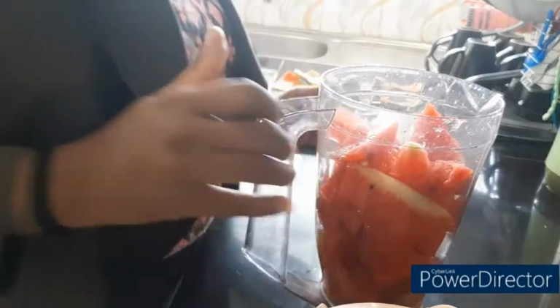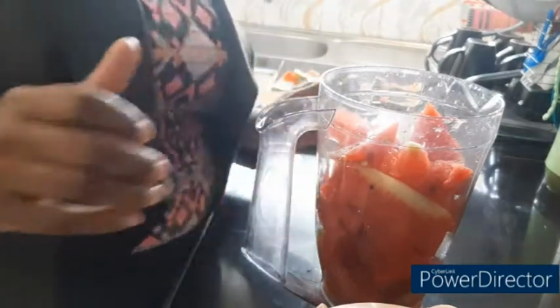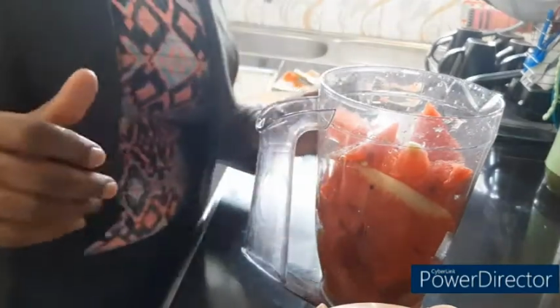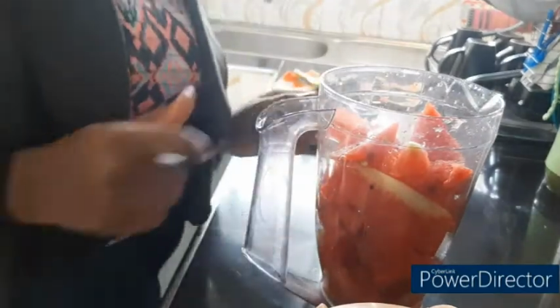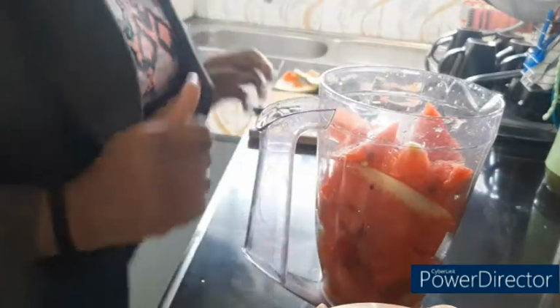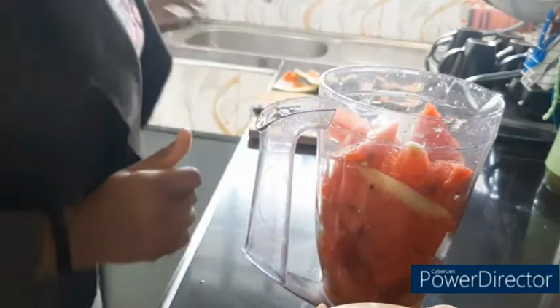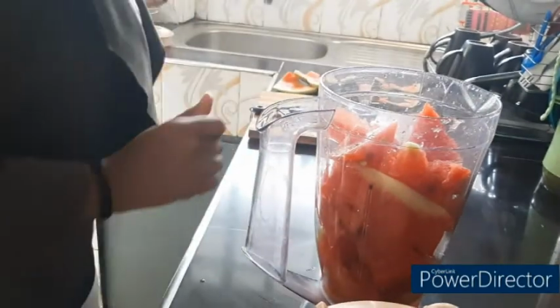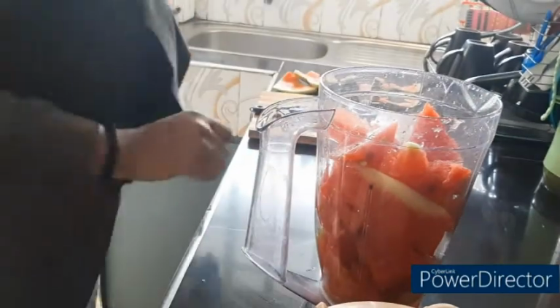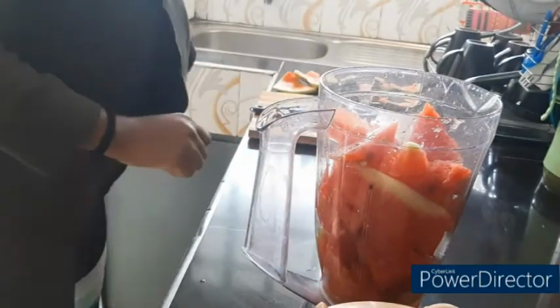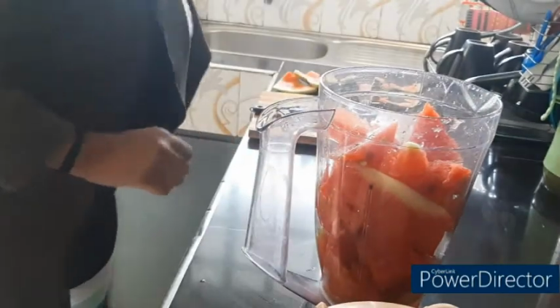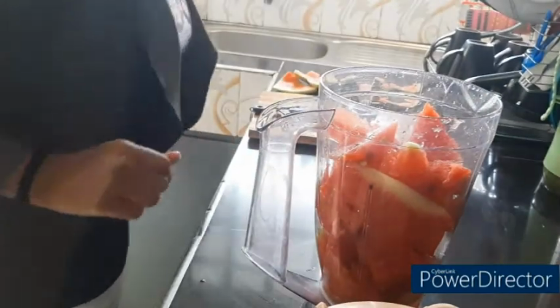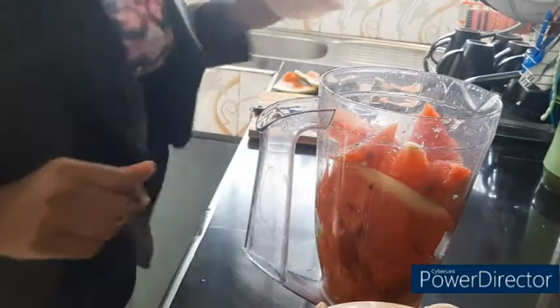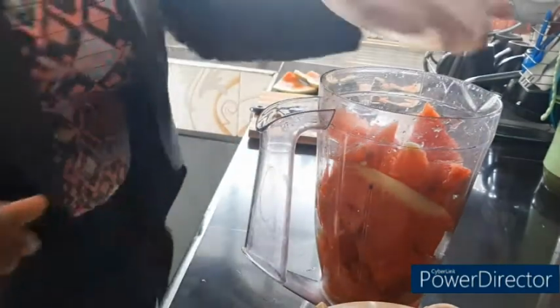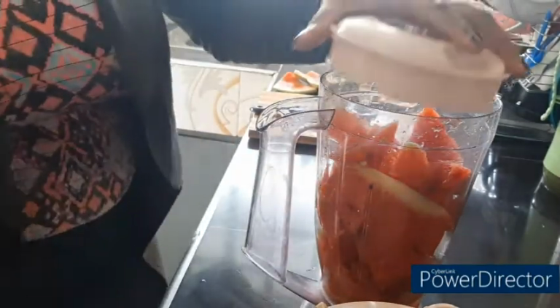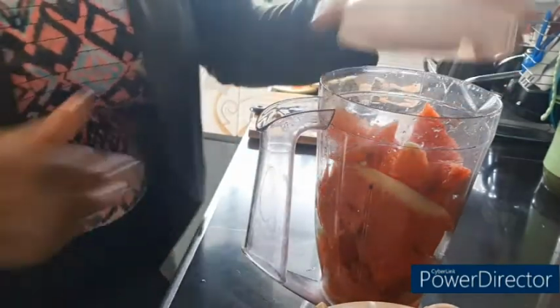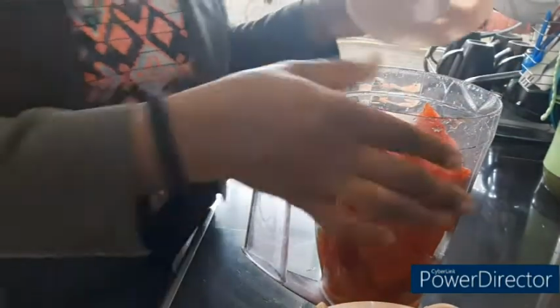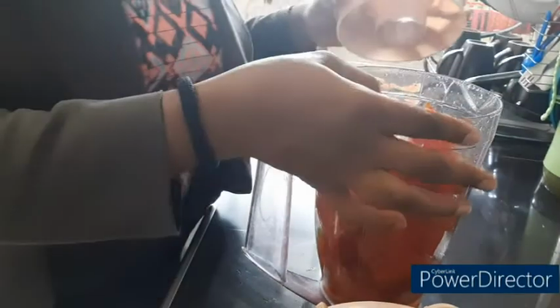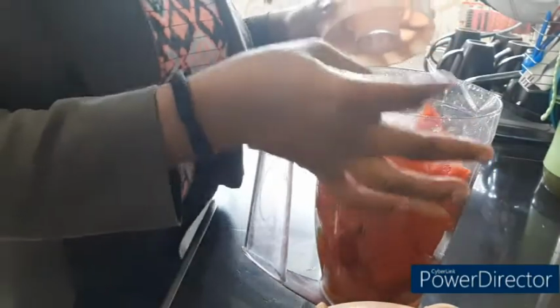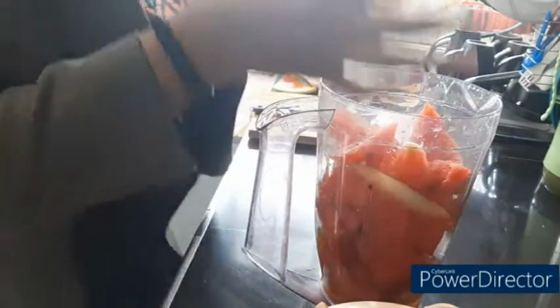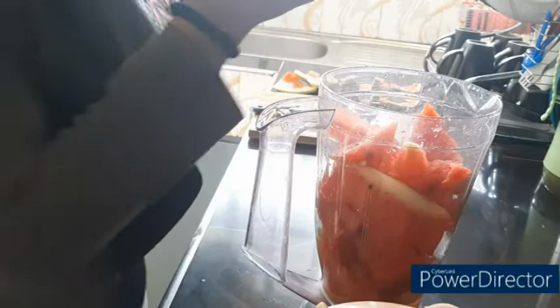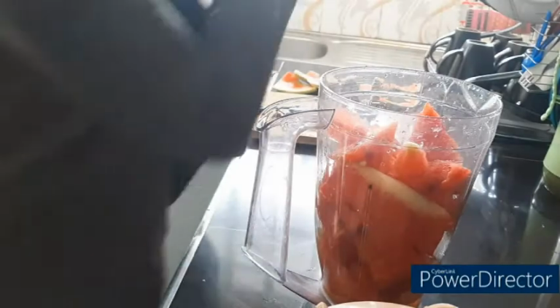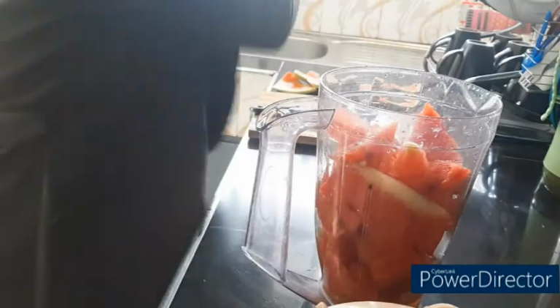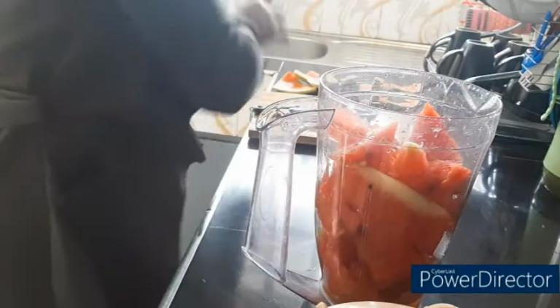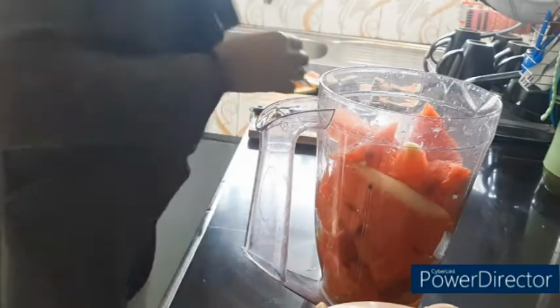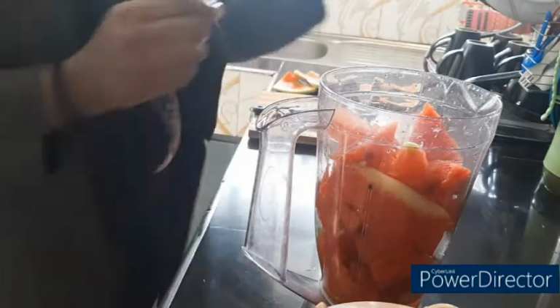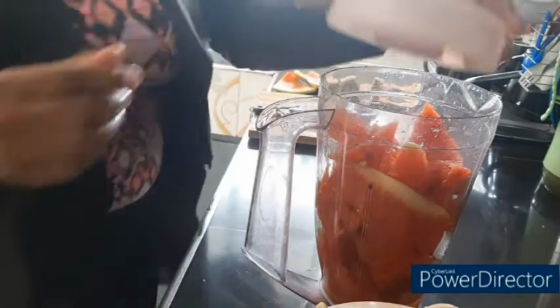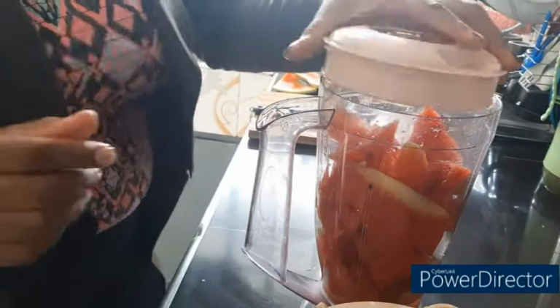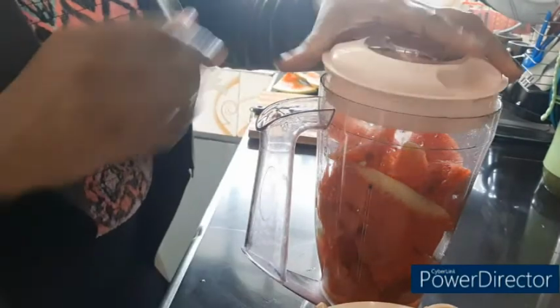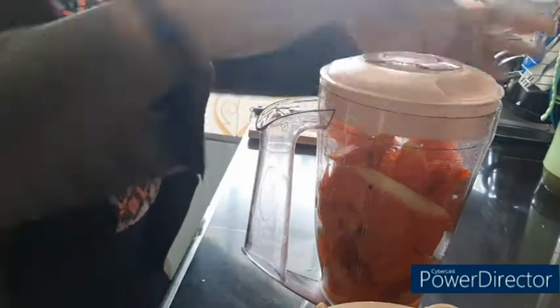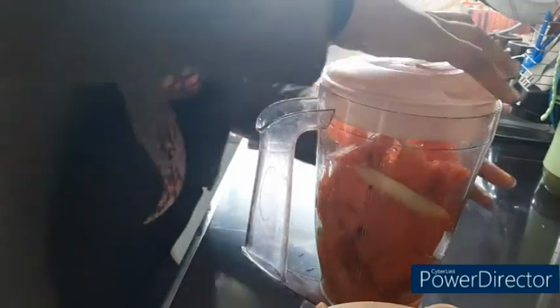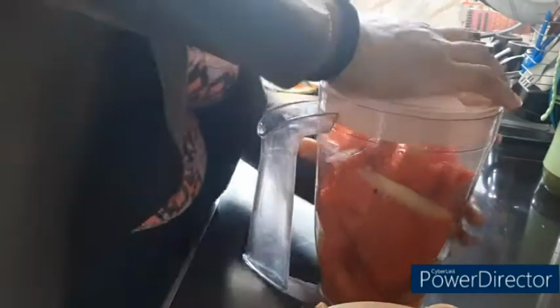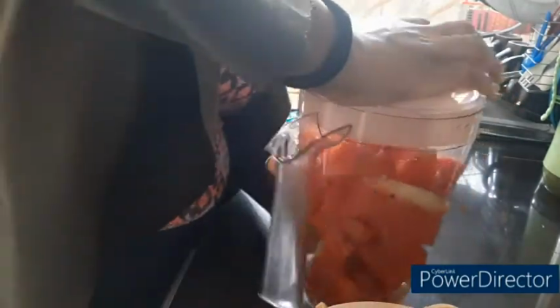As for me, I've added just a little bit in moderation. Moderation is the key point, guys.